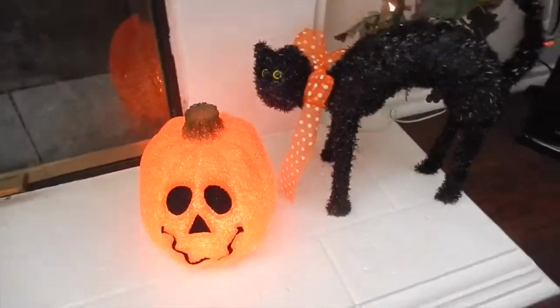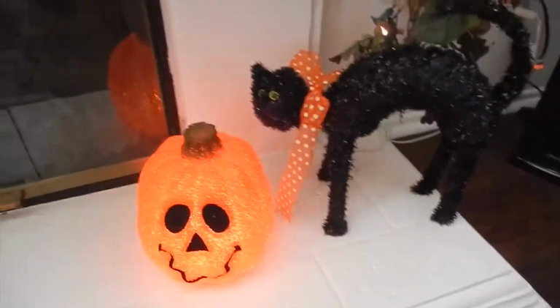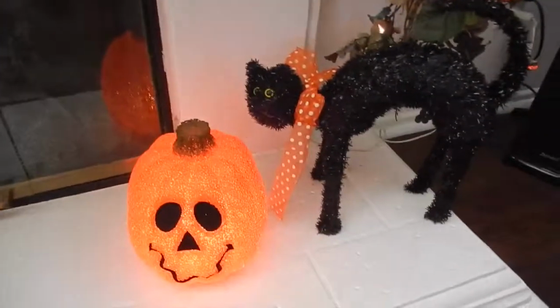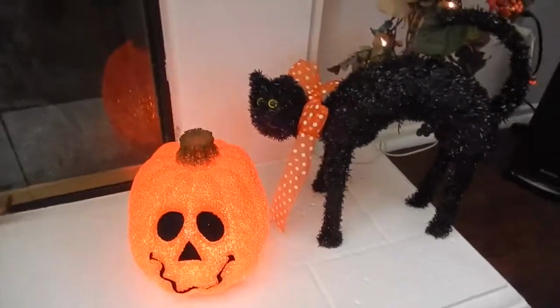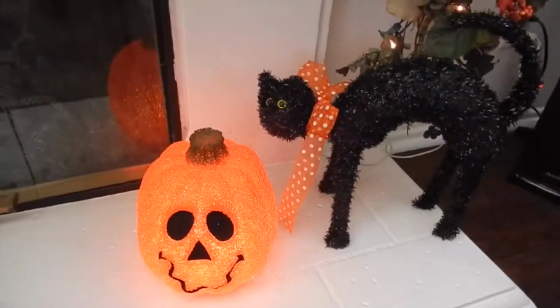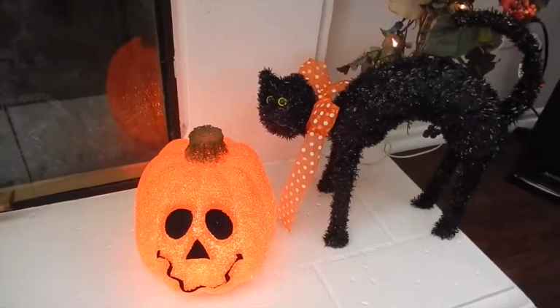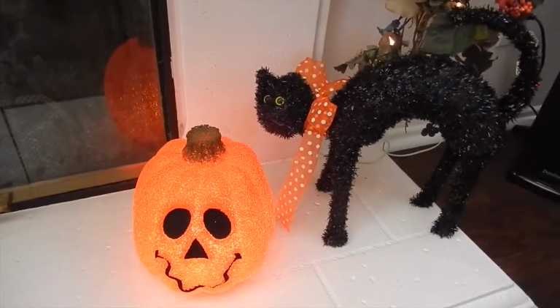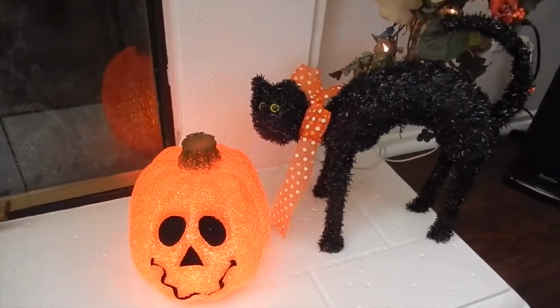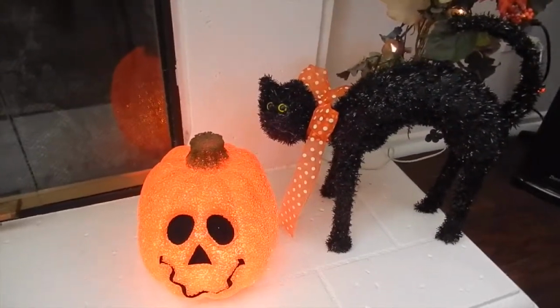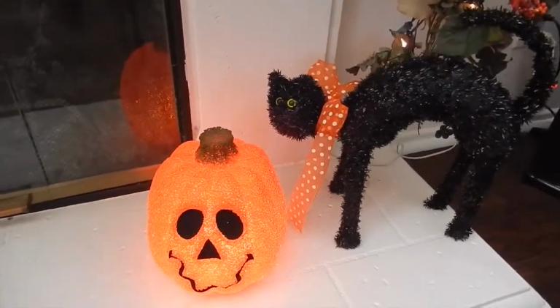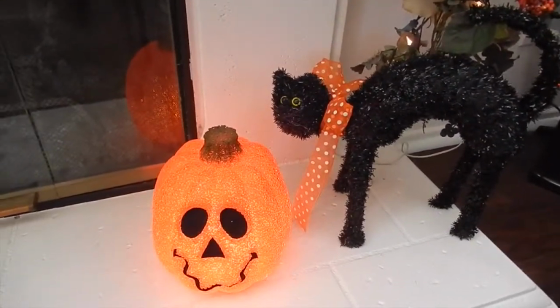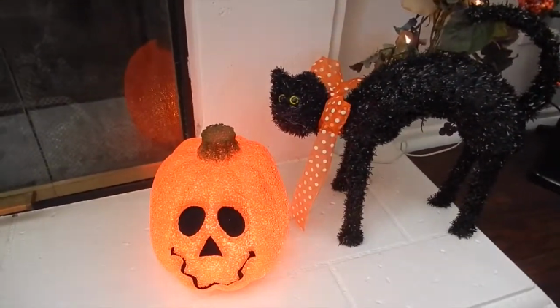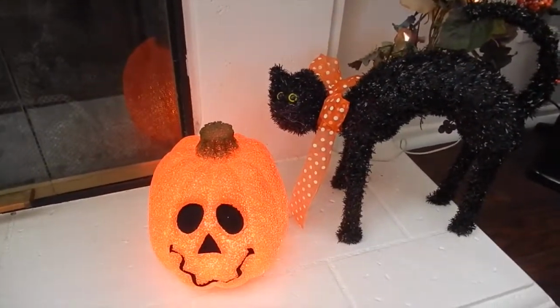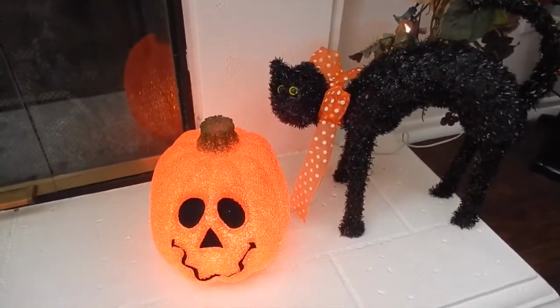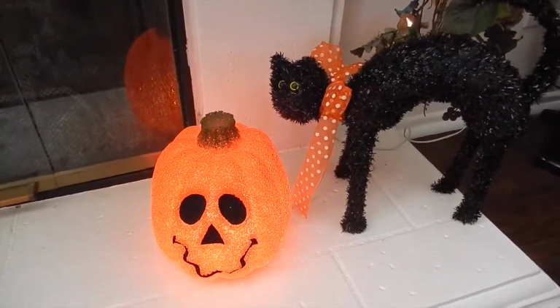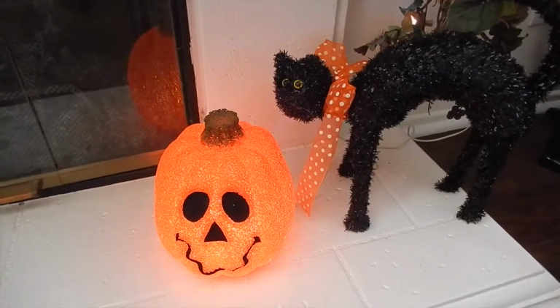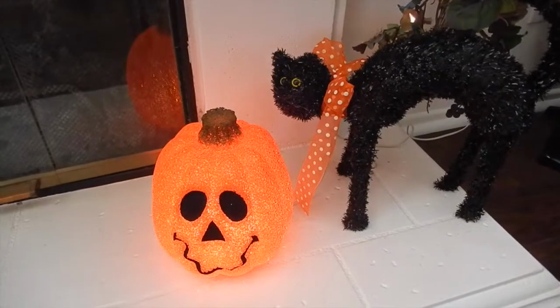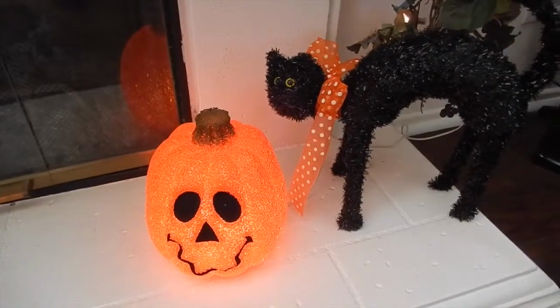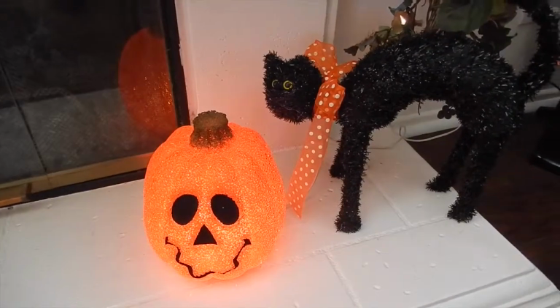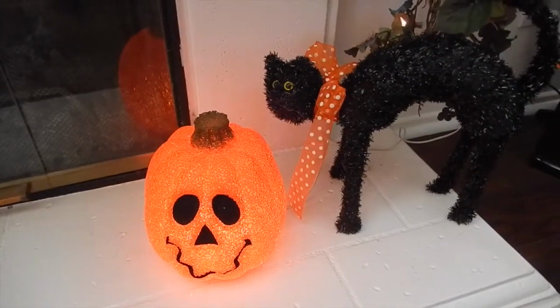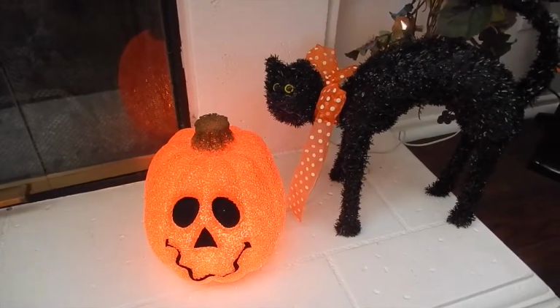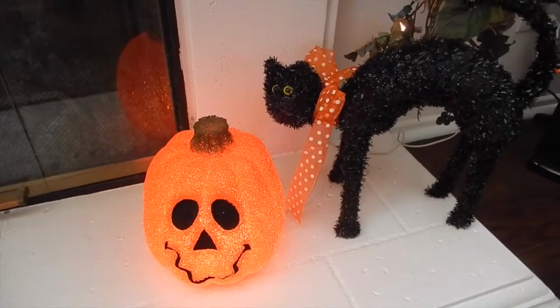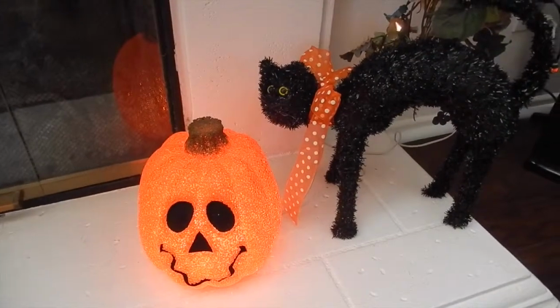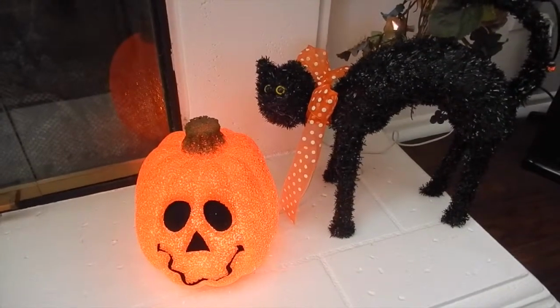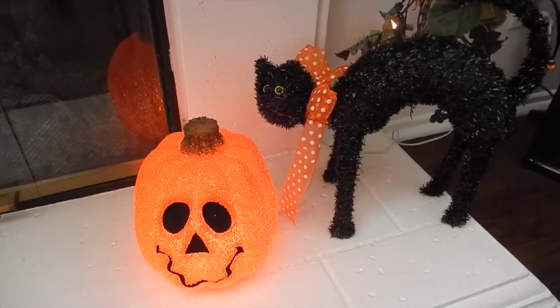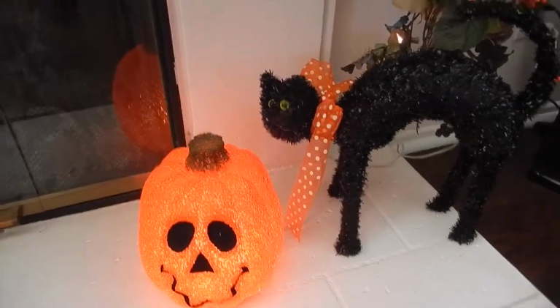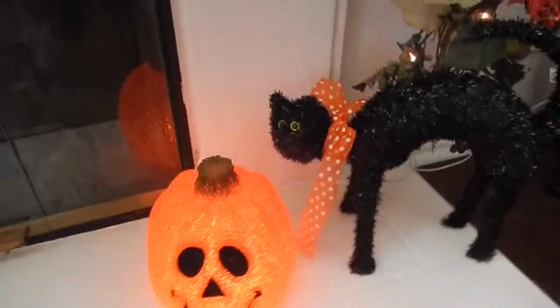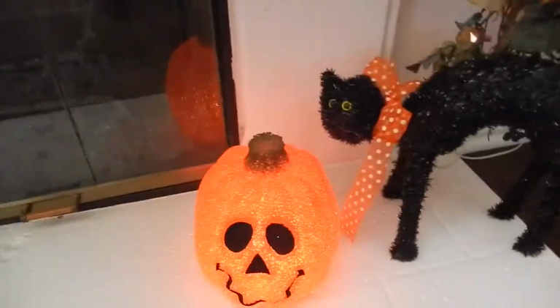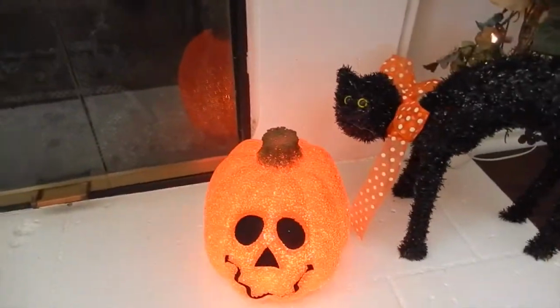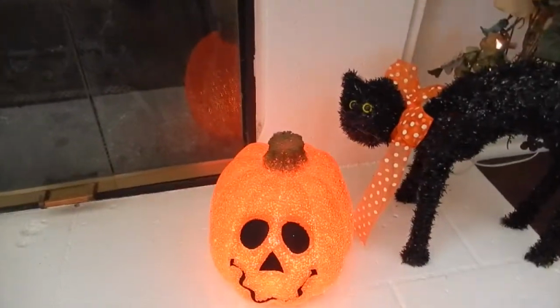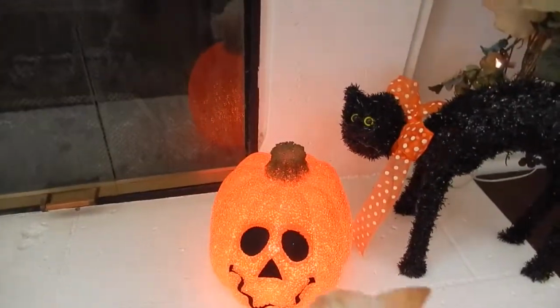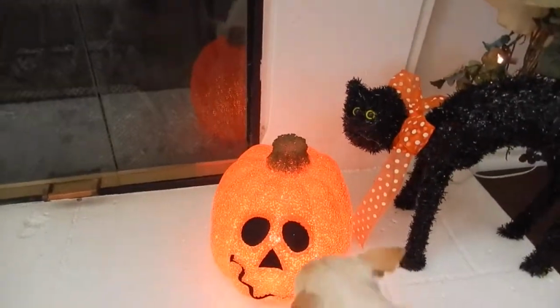These two things — the pumpkin and the cat — I've had for quite a long time. The cat I've had for like six years; that was from Michael's. The pumpkin I got, I believe it was Joanne's.